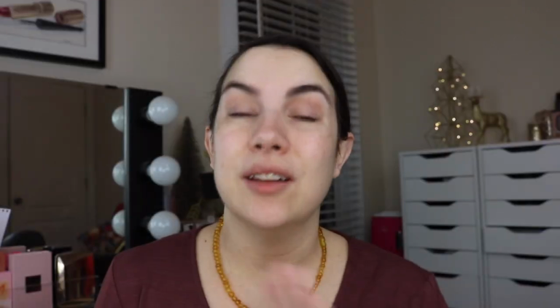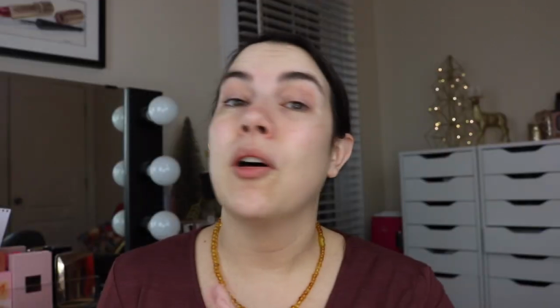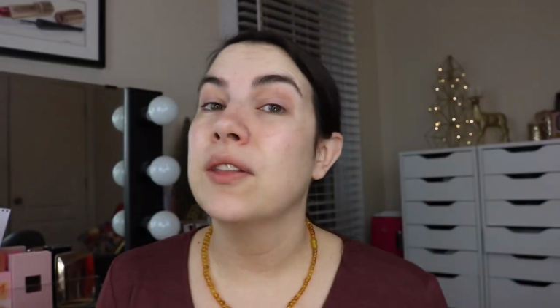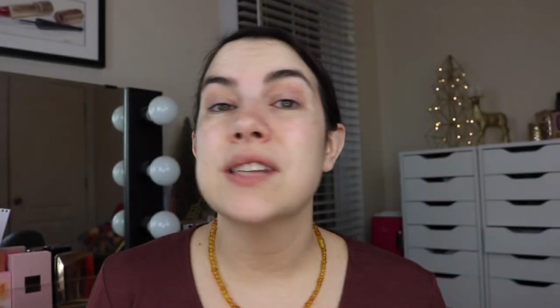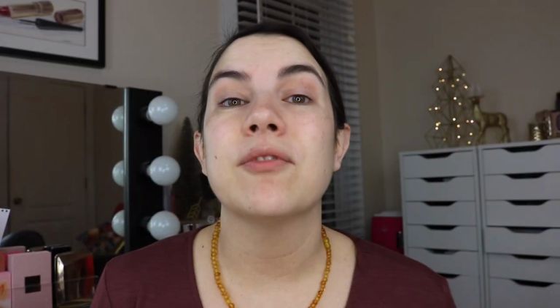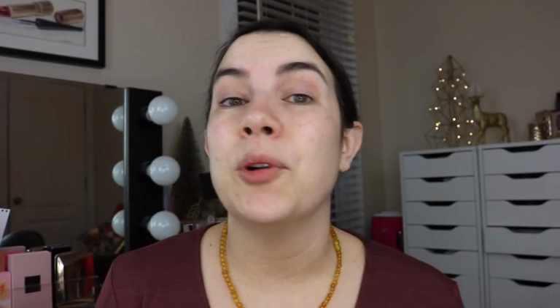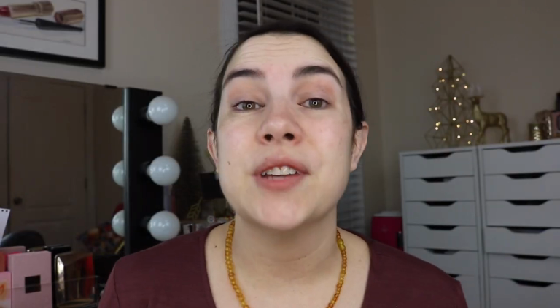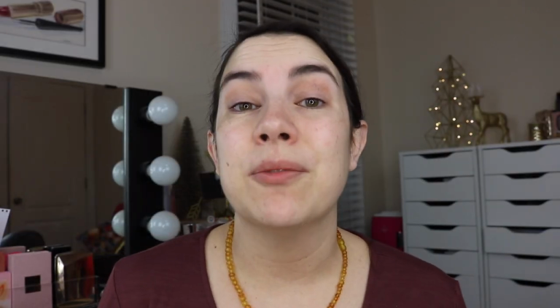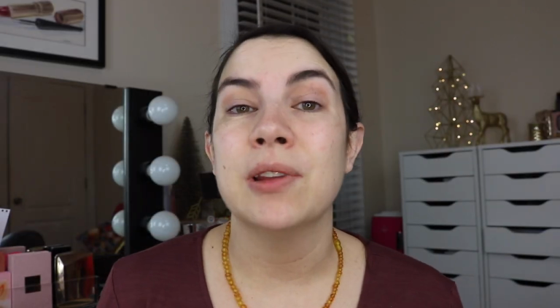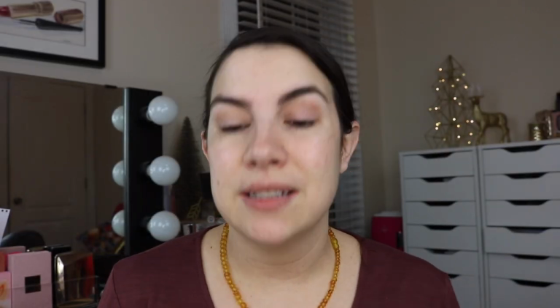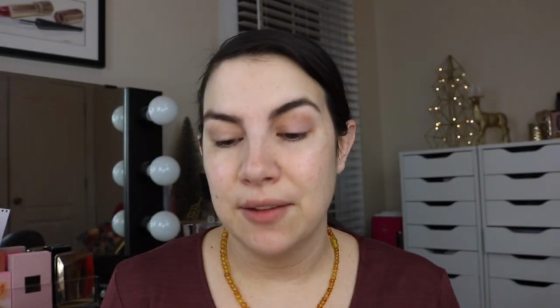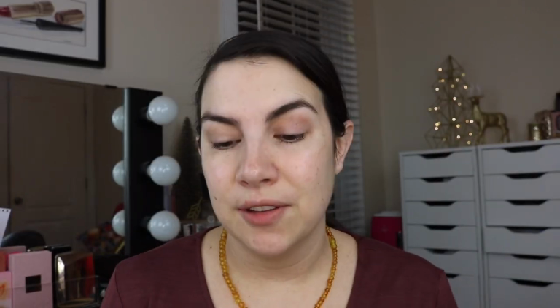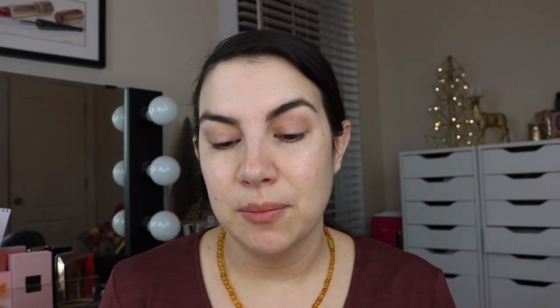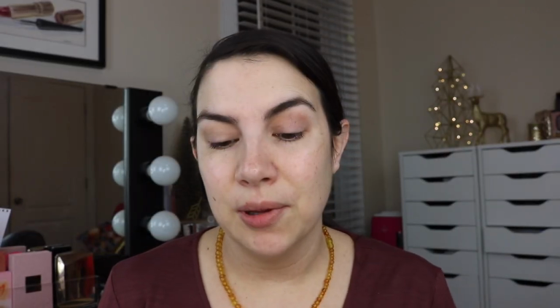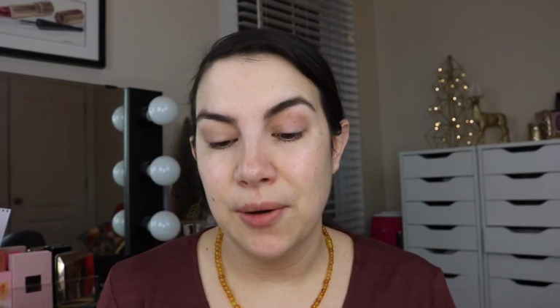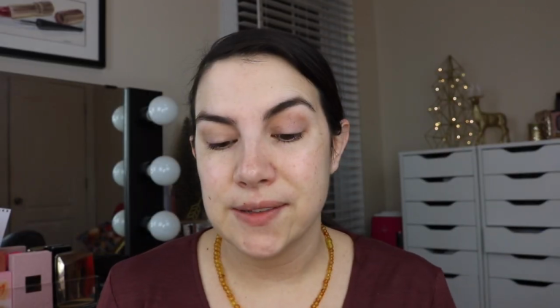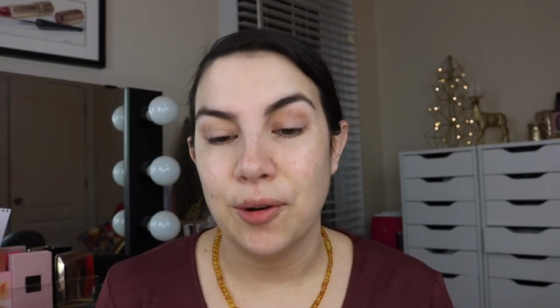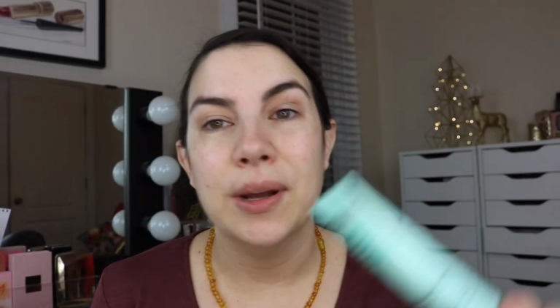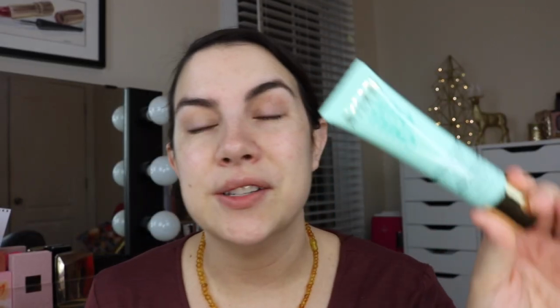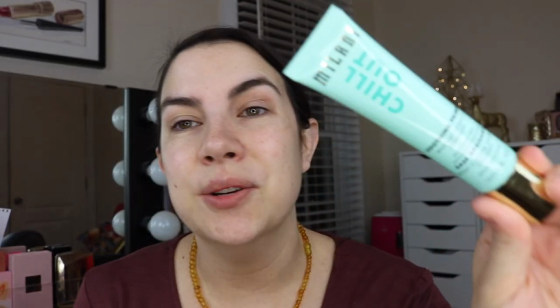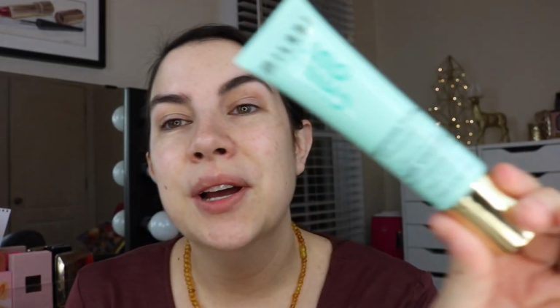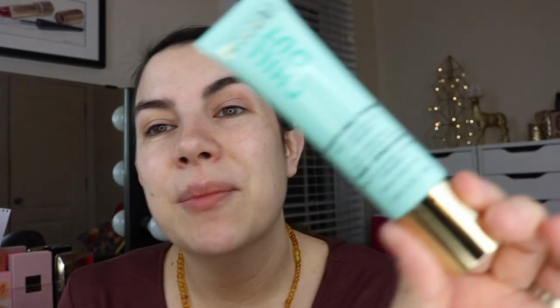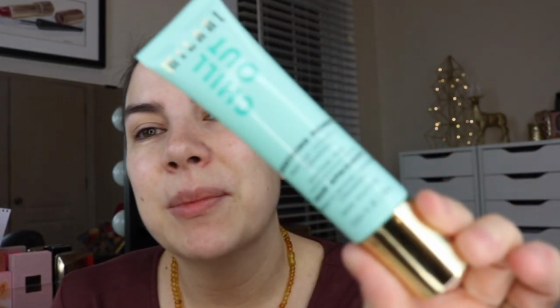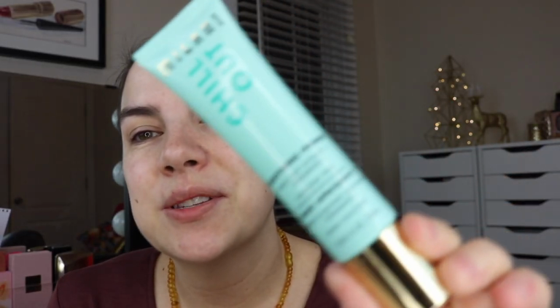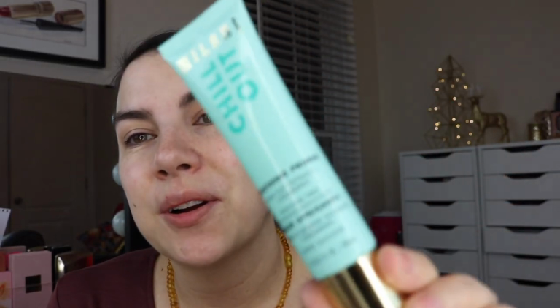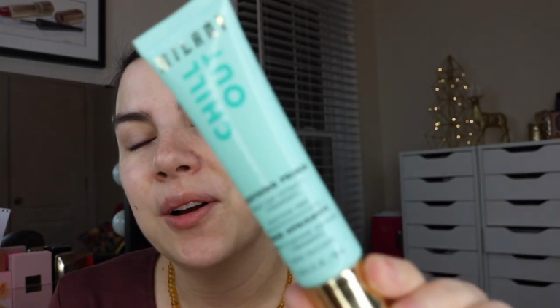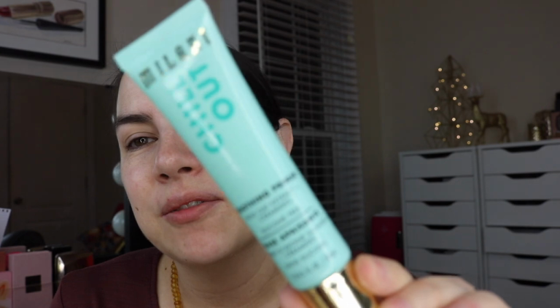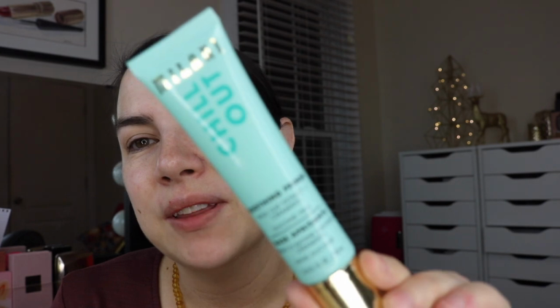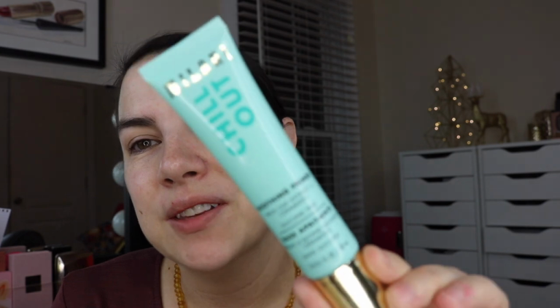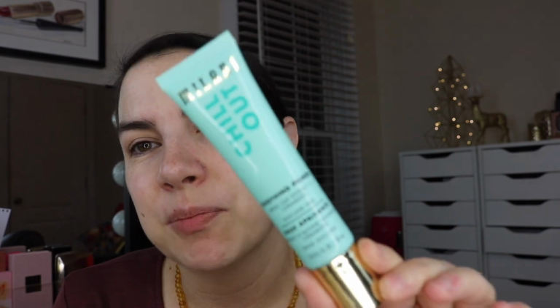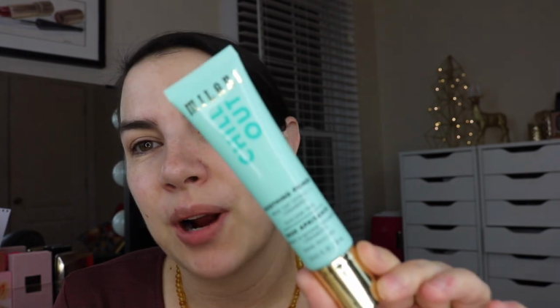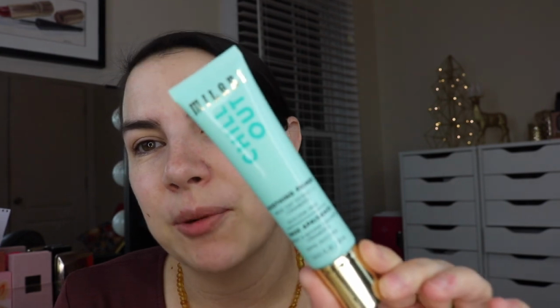All this came from Ulta. I will link to everything below as I always do, but I'm going to start off with this primer.